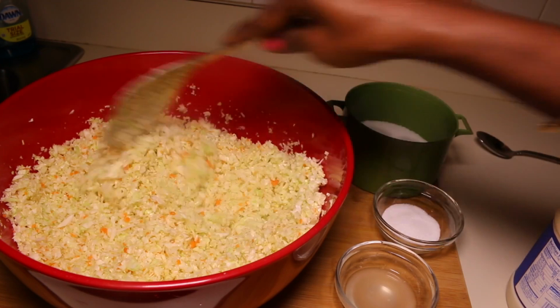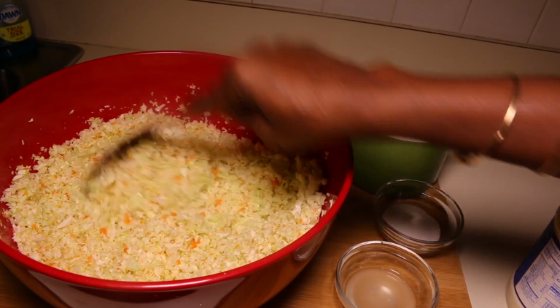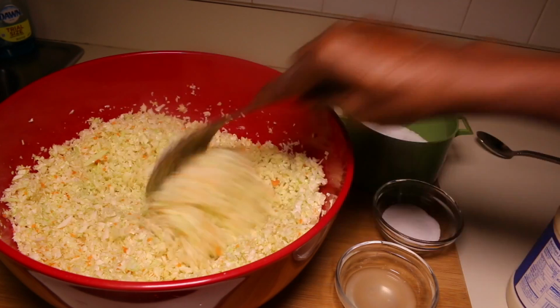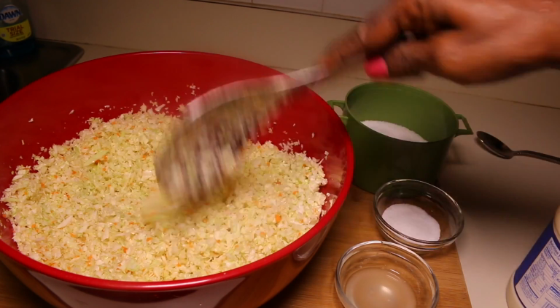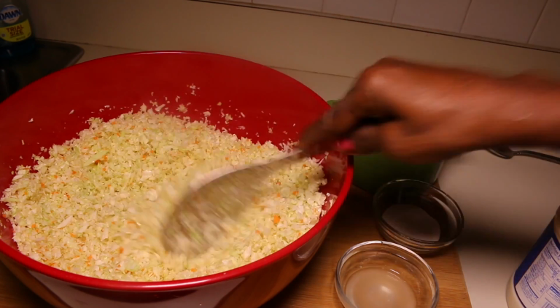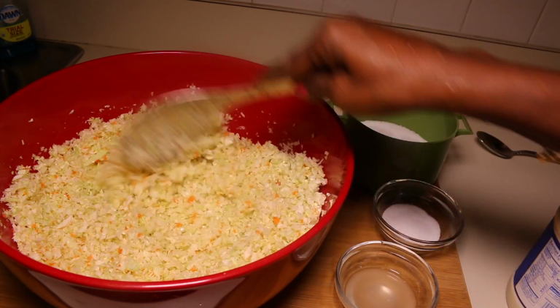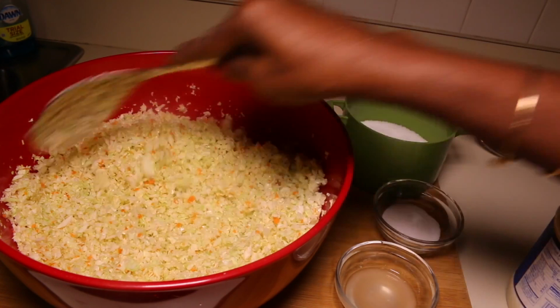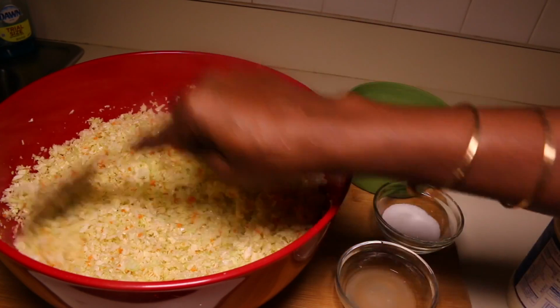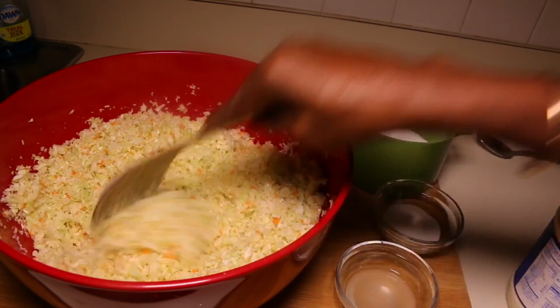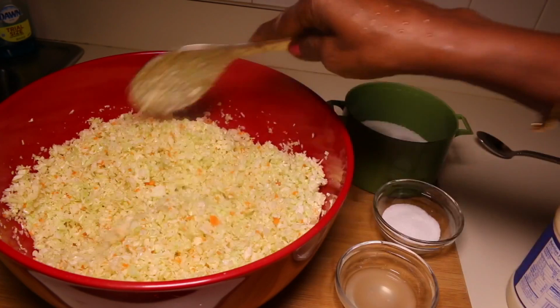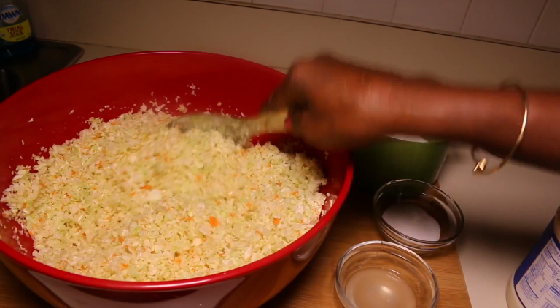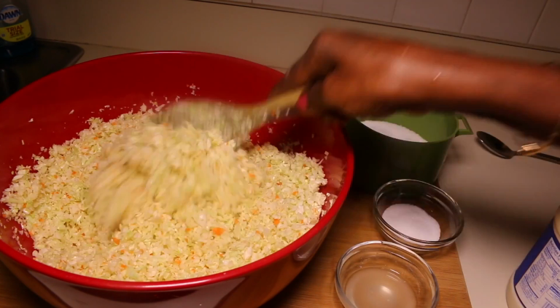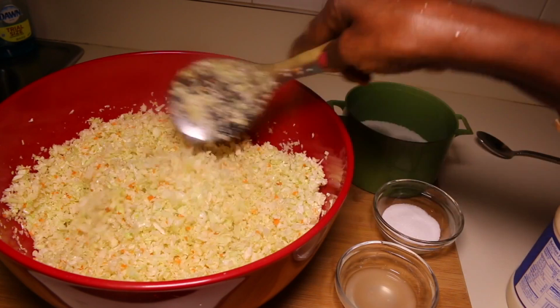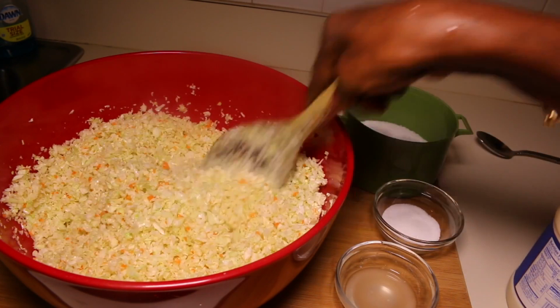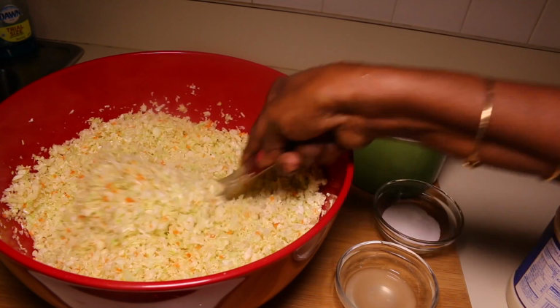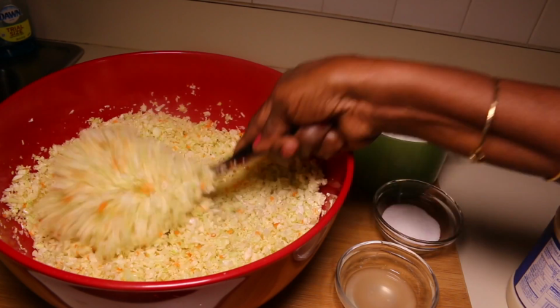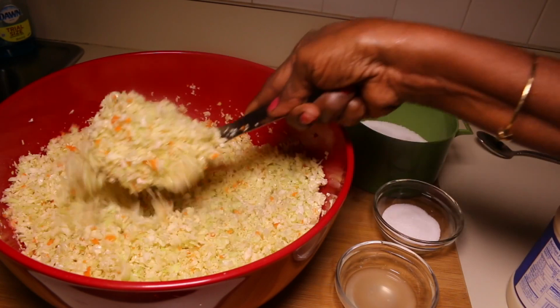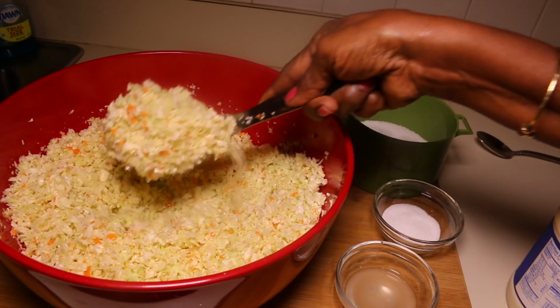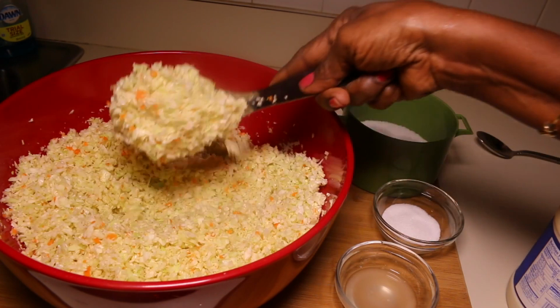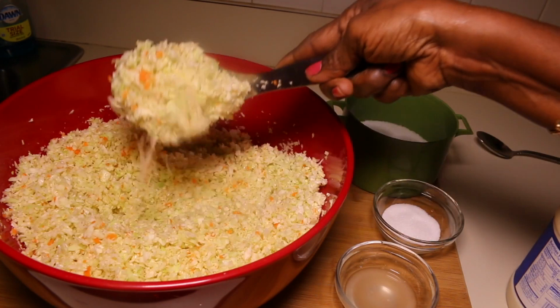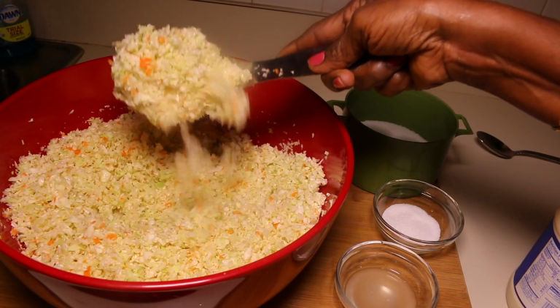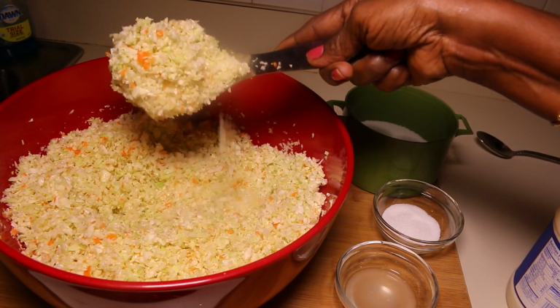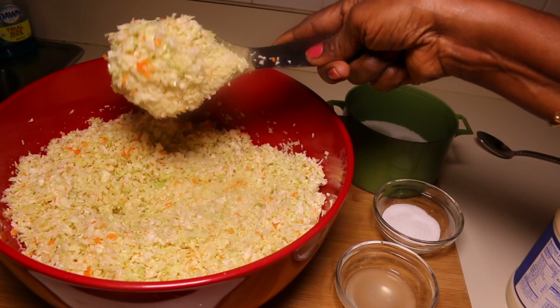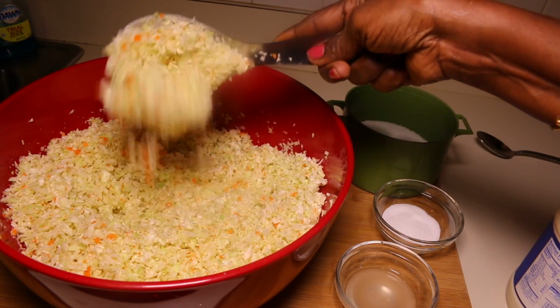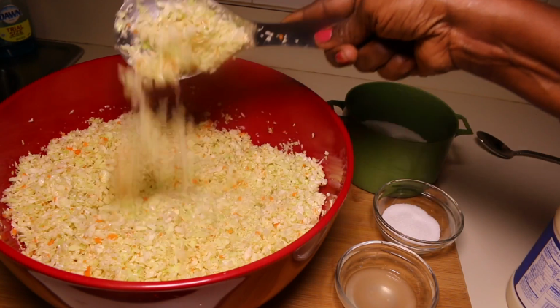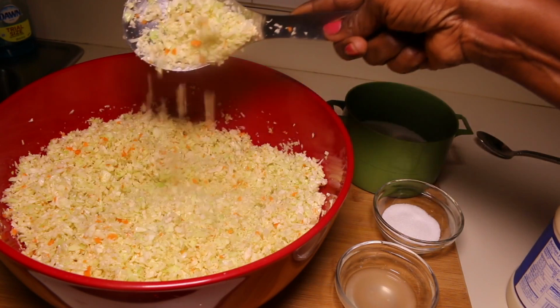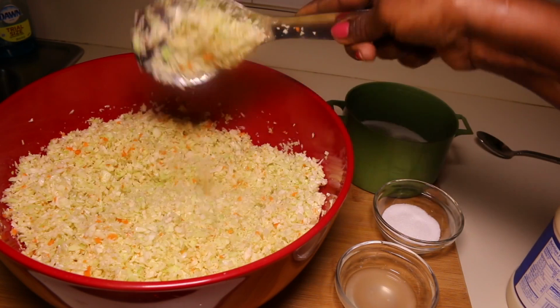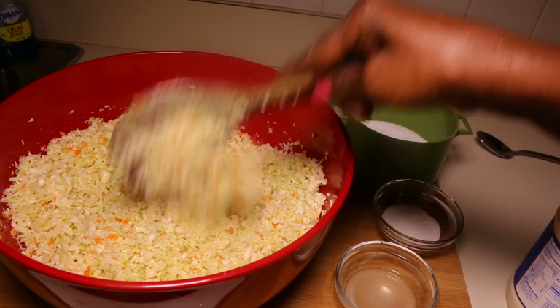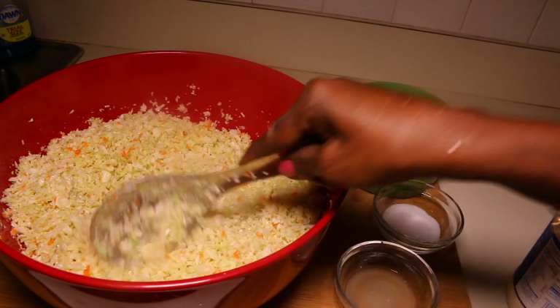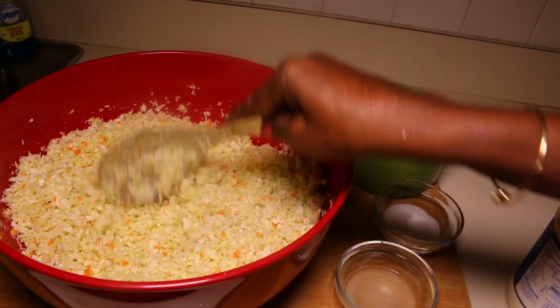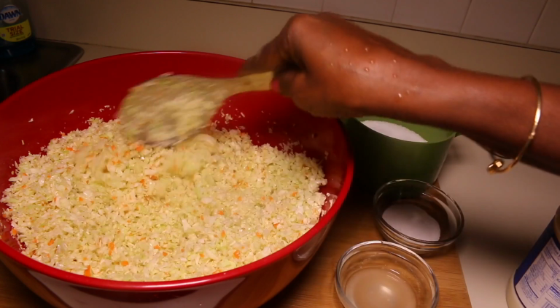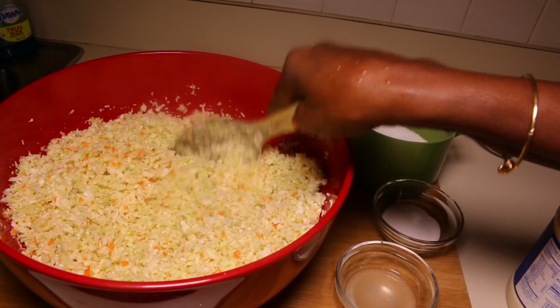My cabbage is already chopped. It came out really nice — not too fine.